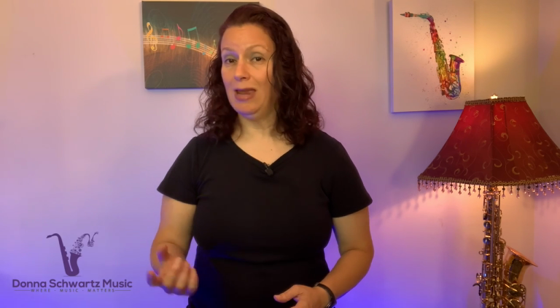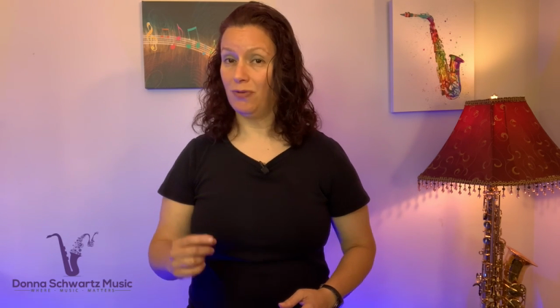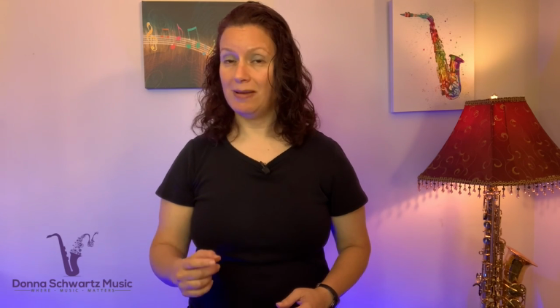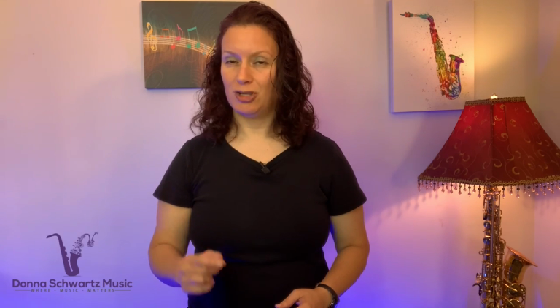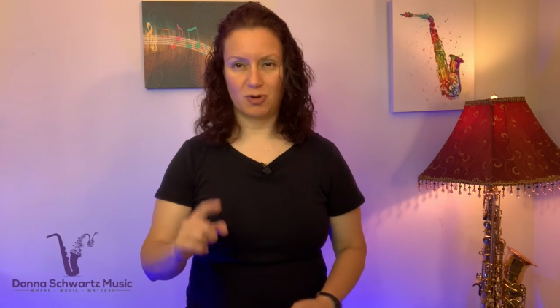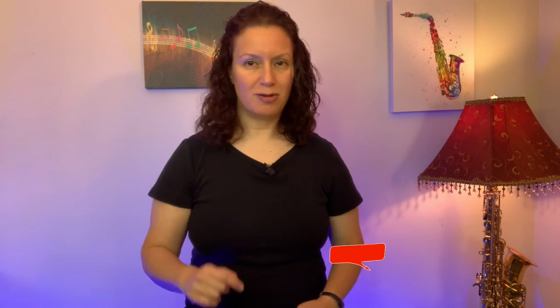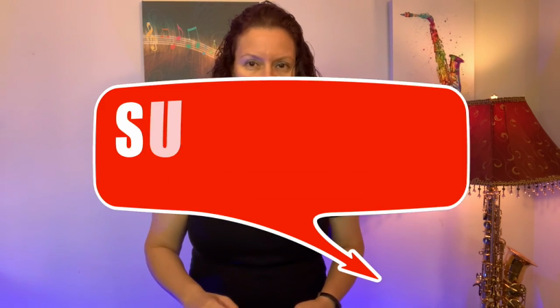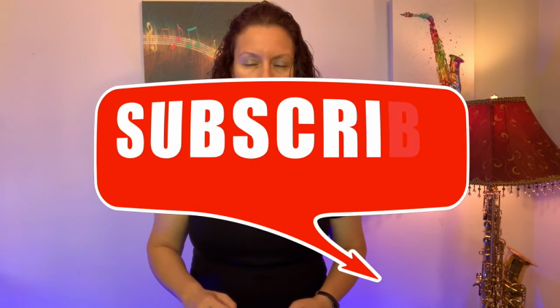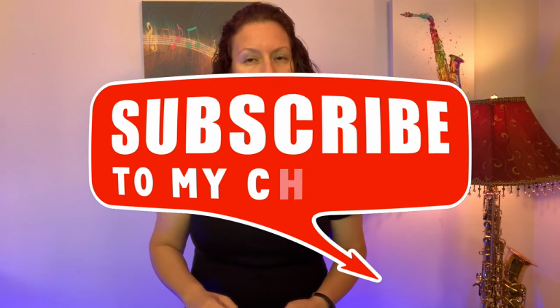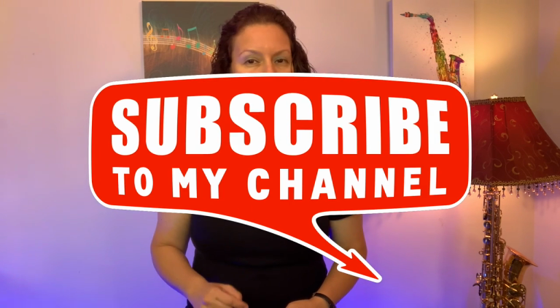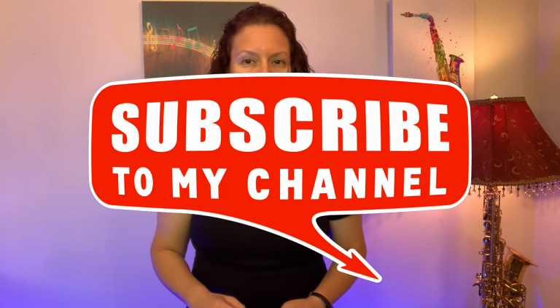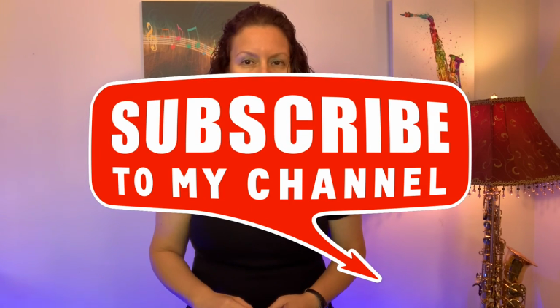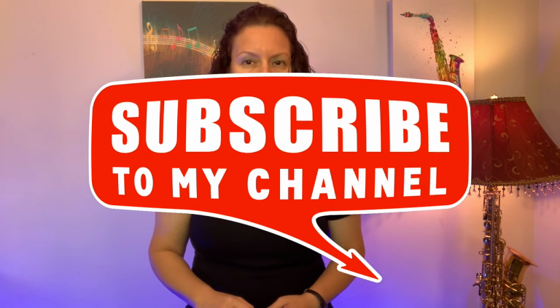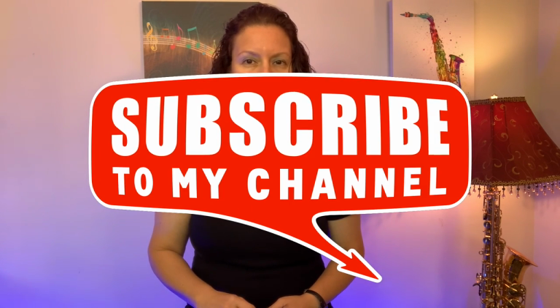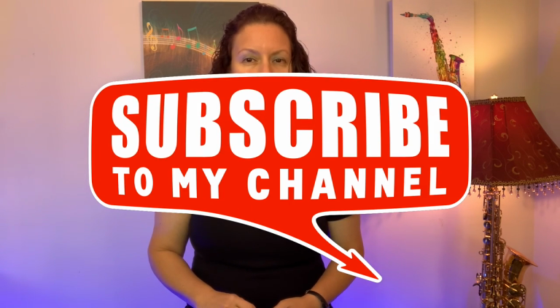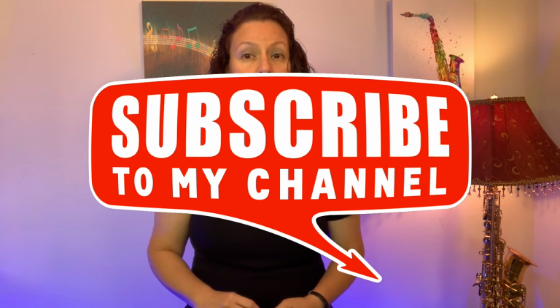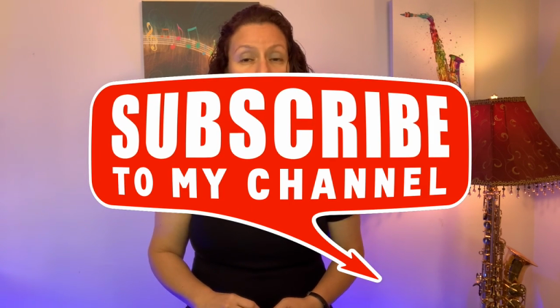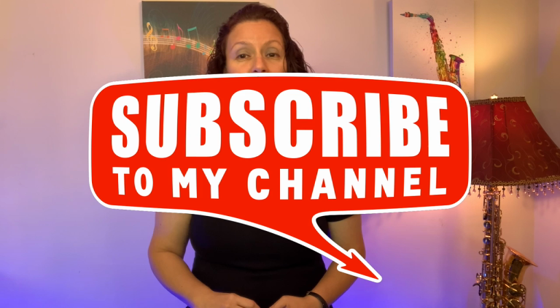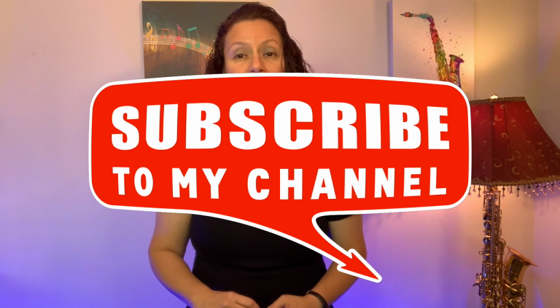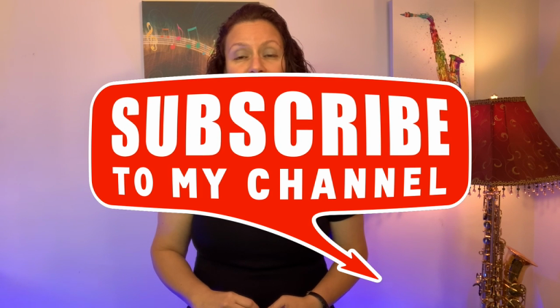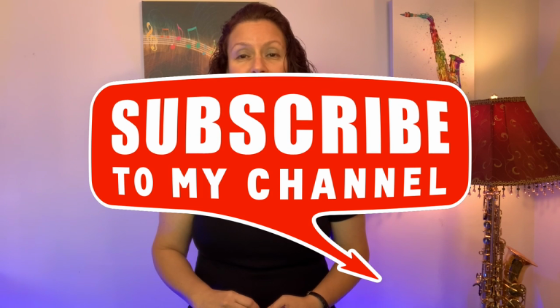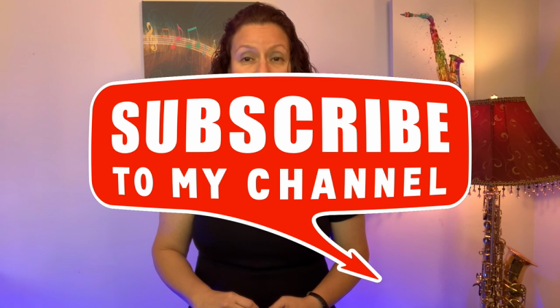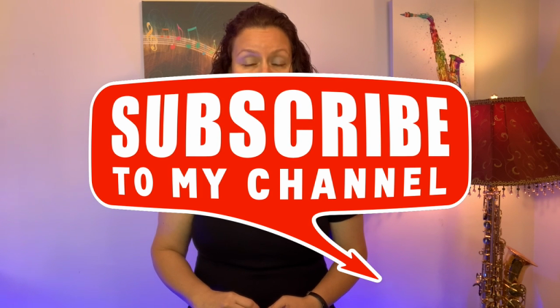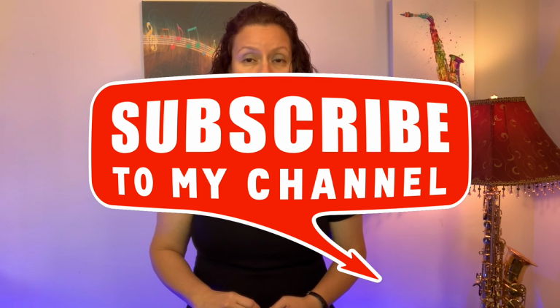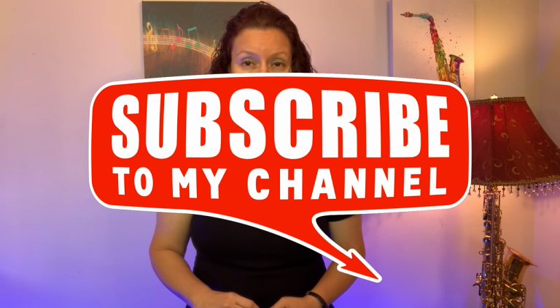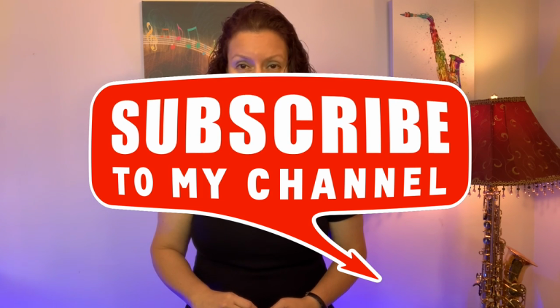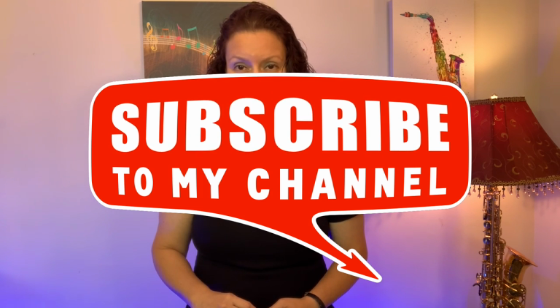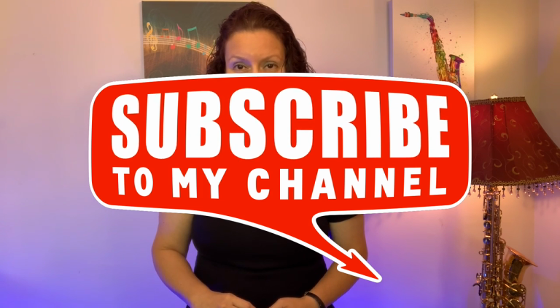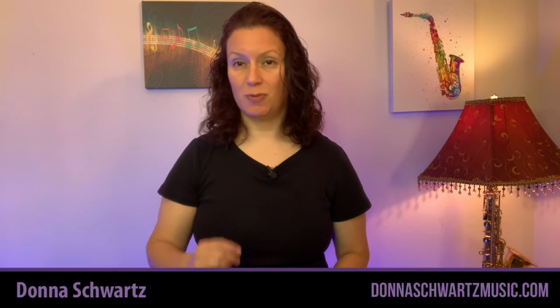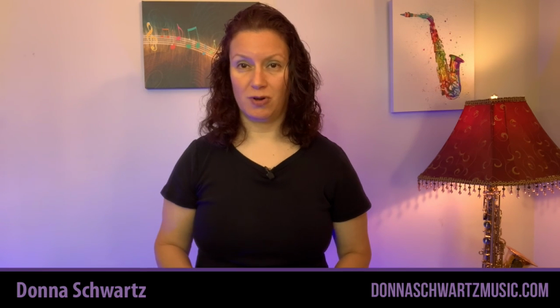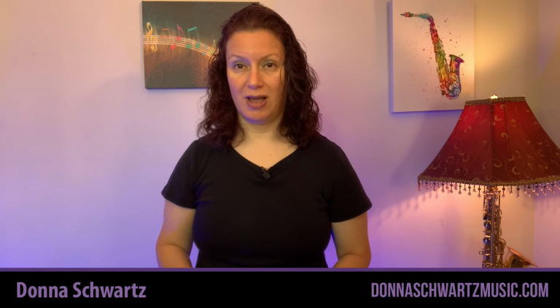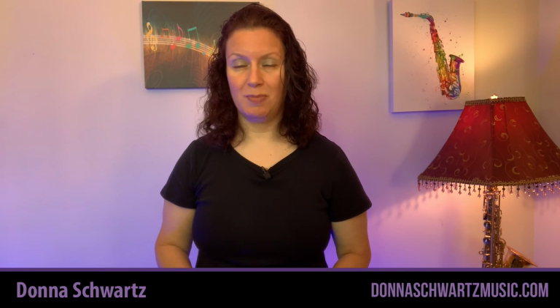Don't forget, subscribe to my channel and tap the notification bell to know when I release the next Maceo Parker lick. Thanks so much for your time — take care and have a great day.